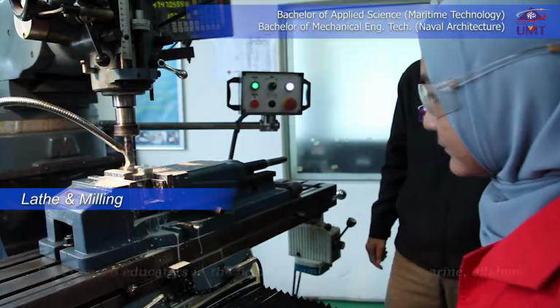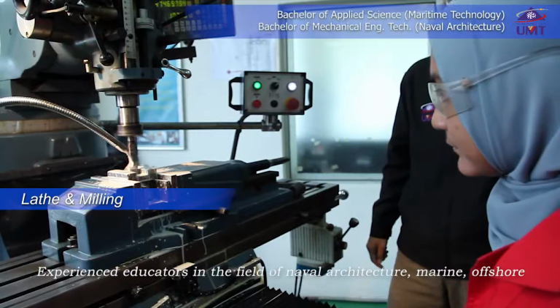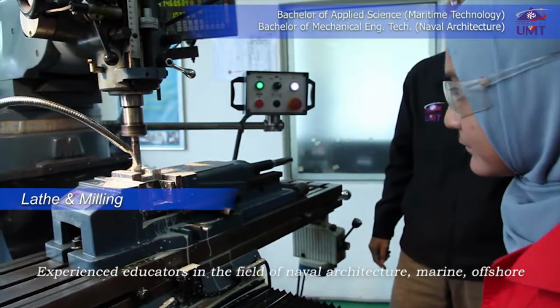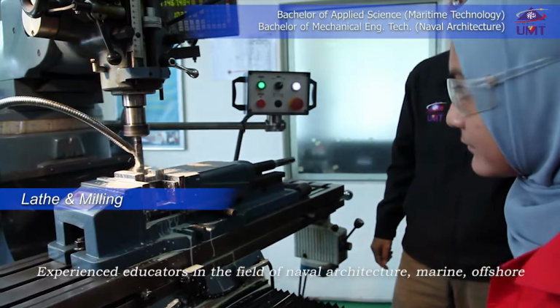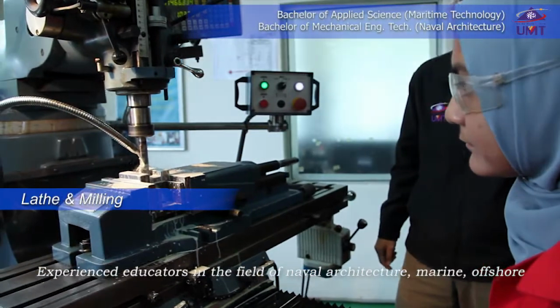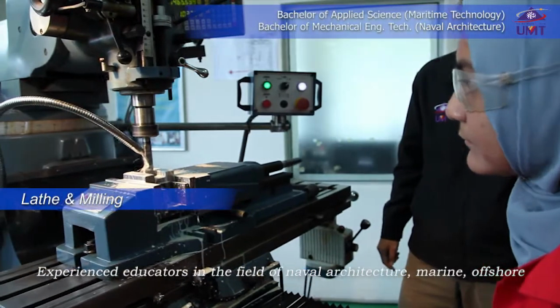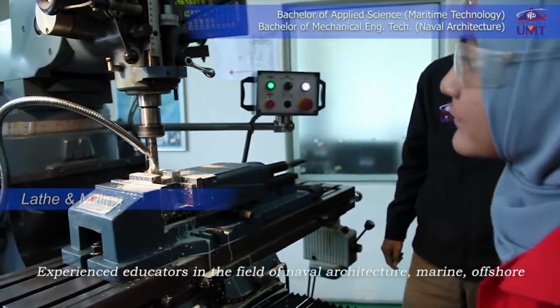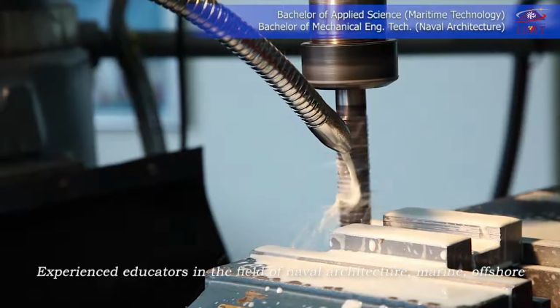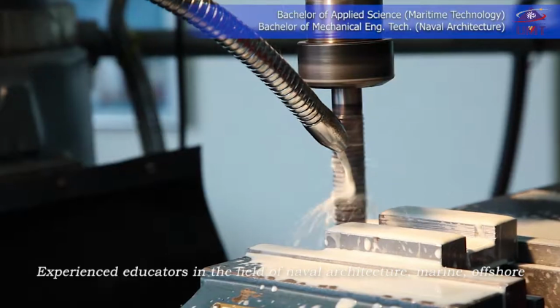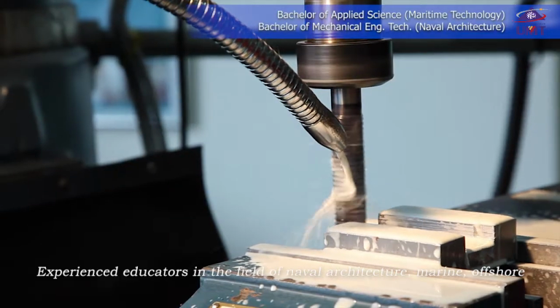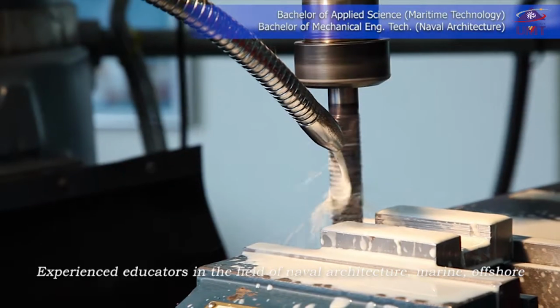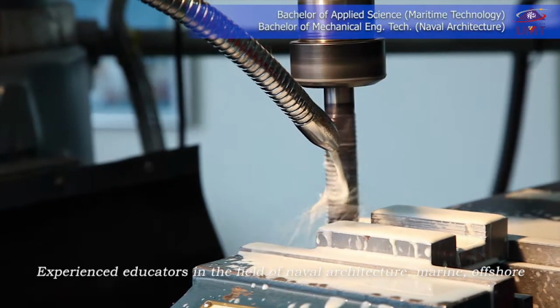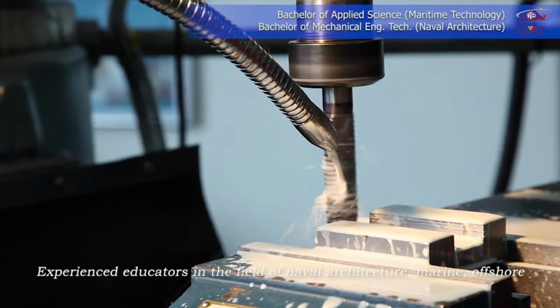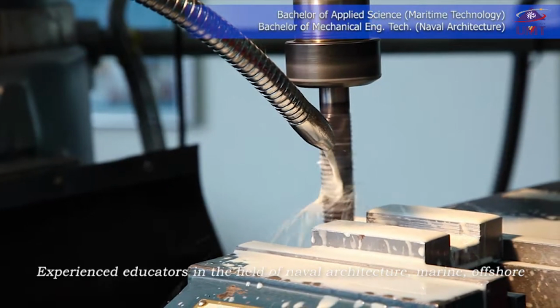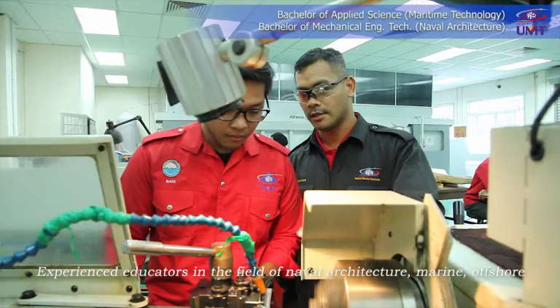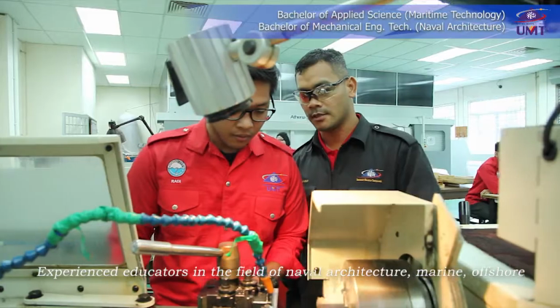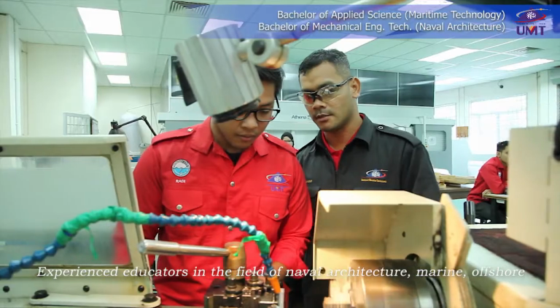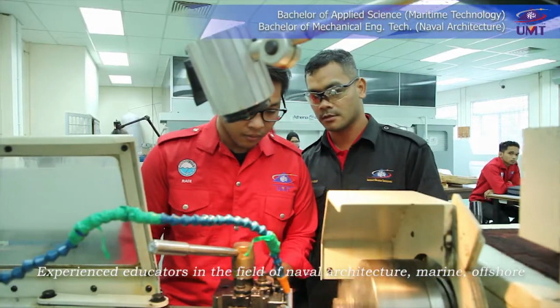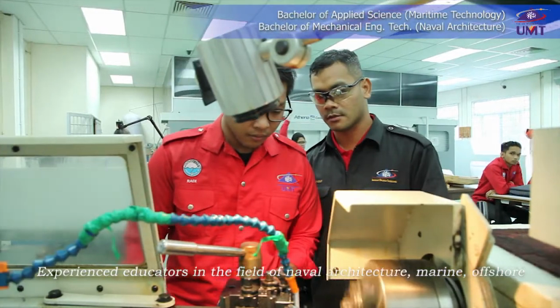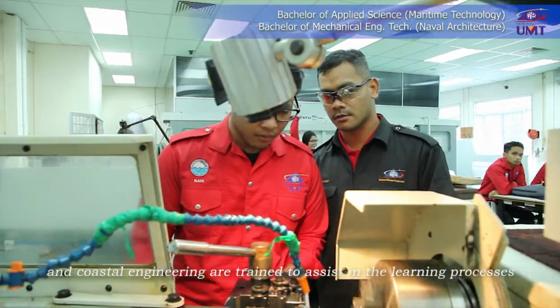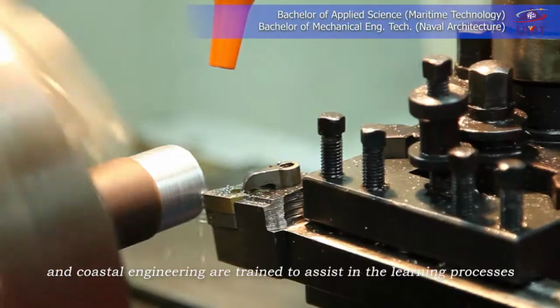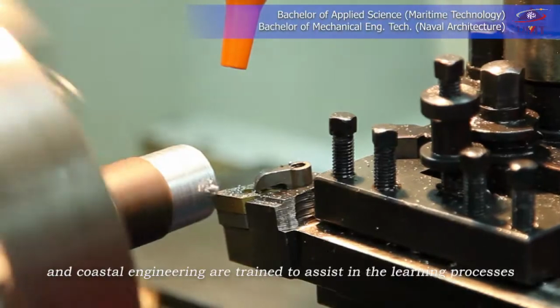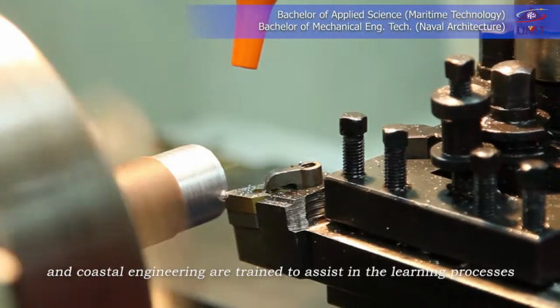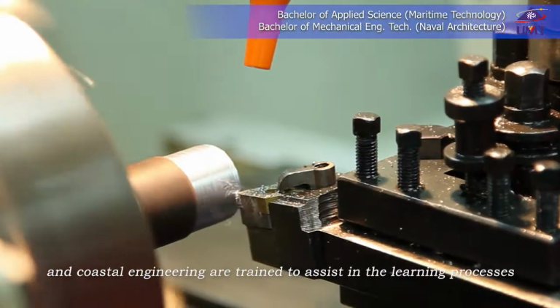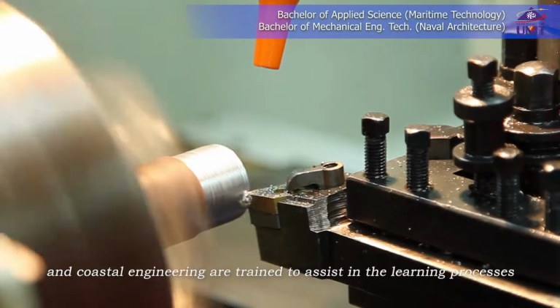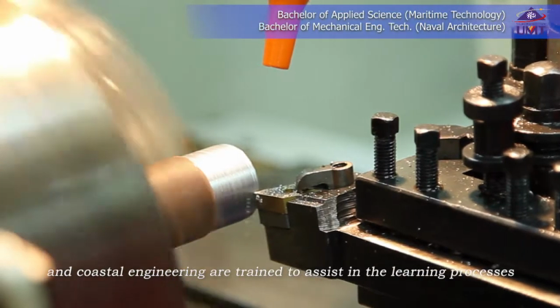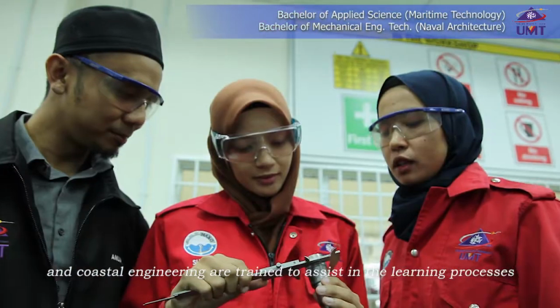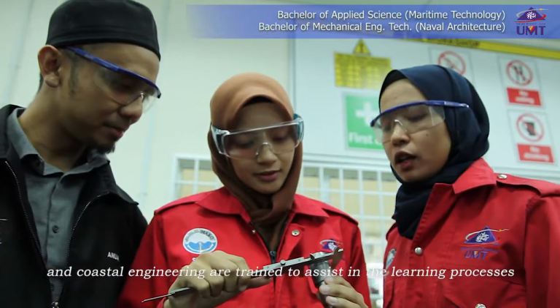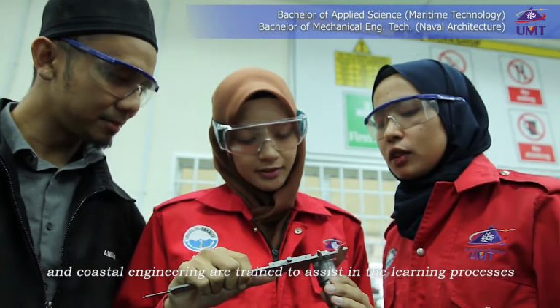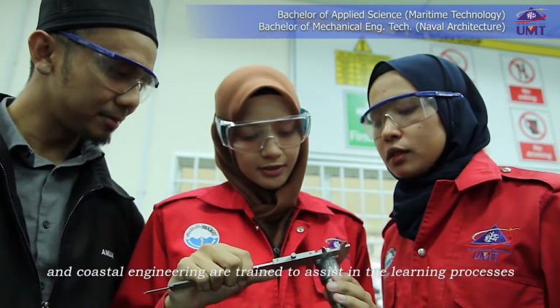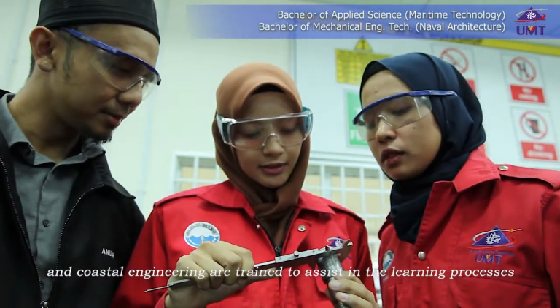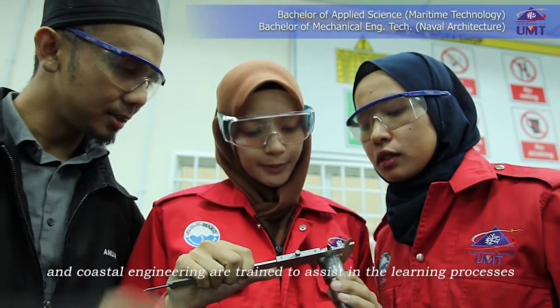Experienced educators in the field of naval architecture, marine, offshore and coastal engineering are trained to assist in the learning processes.